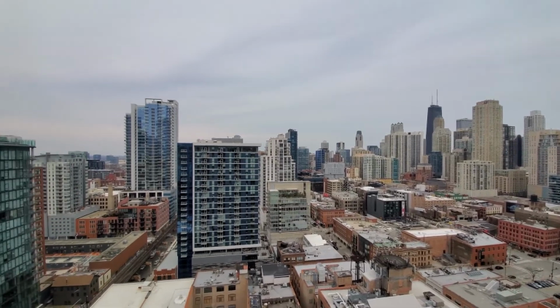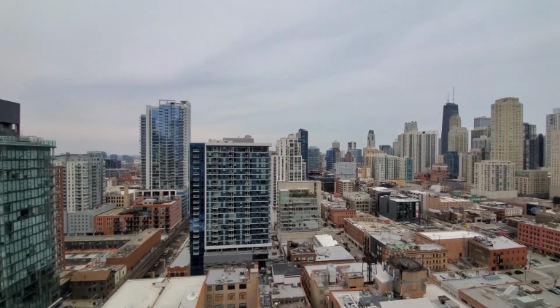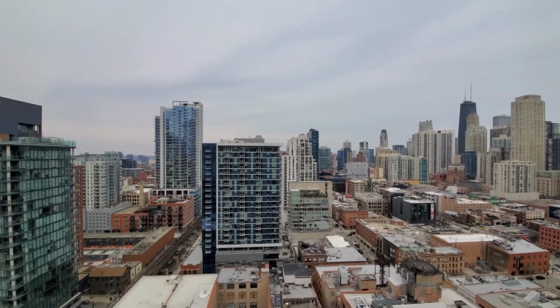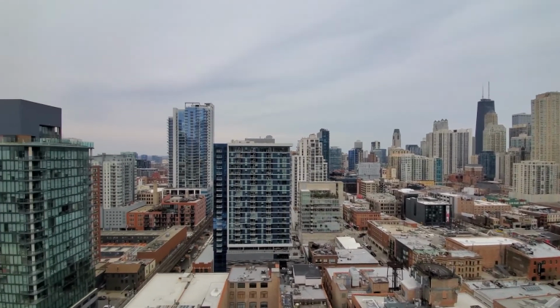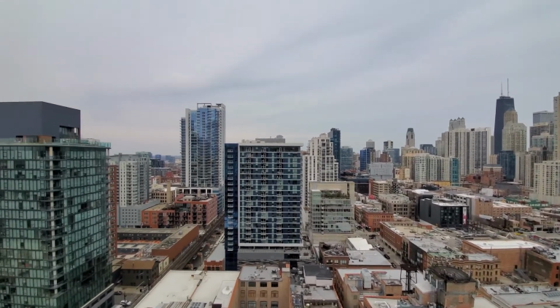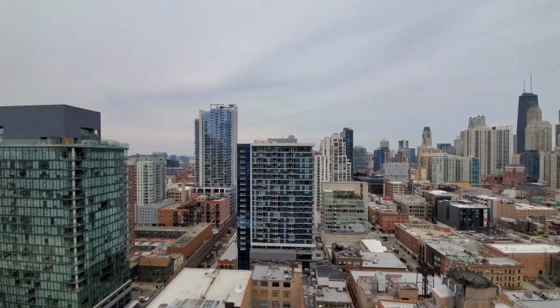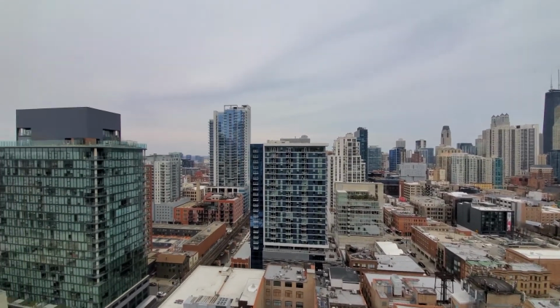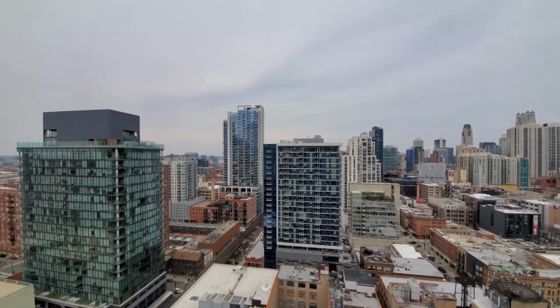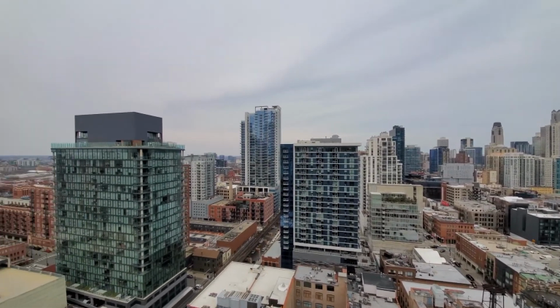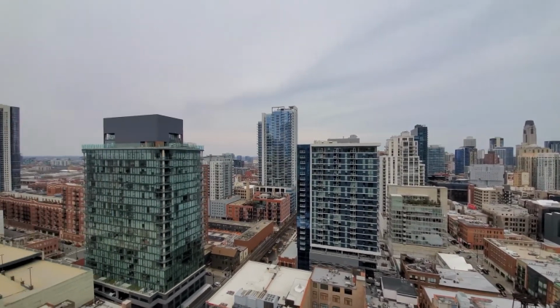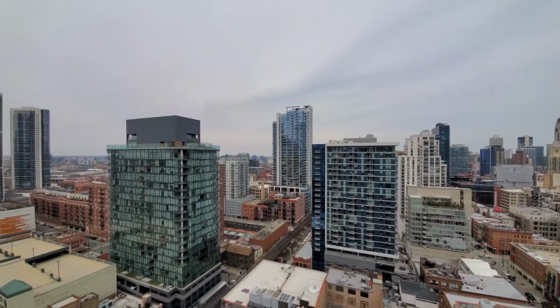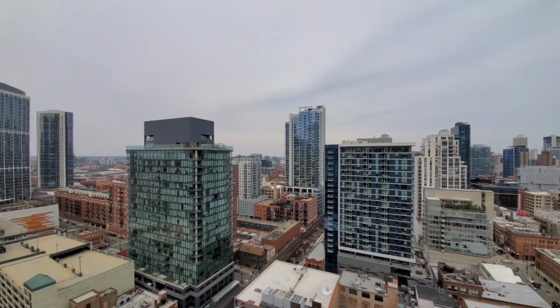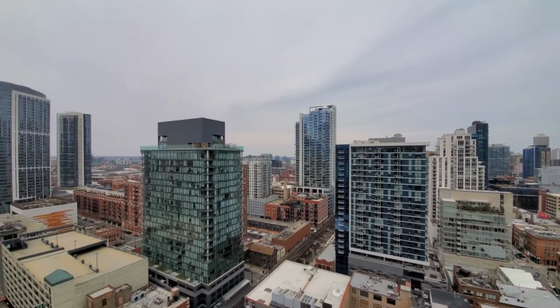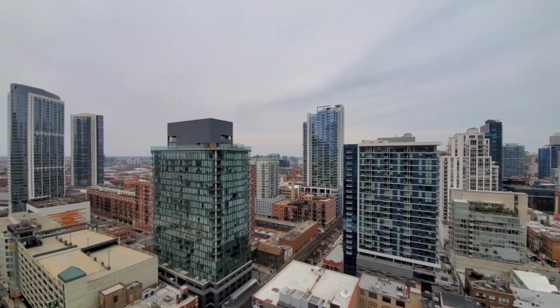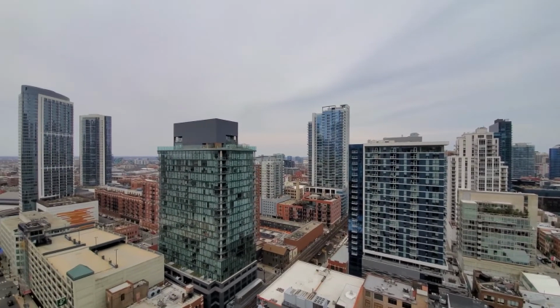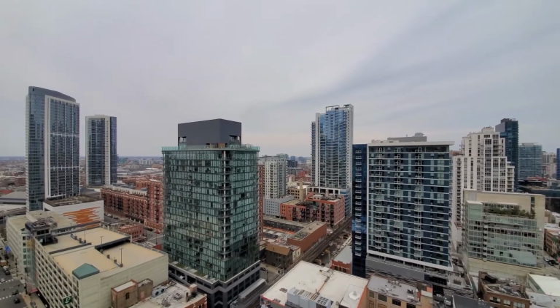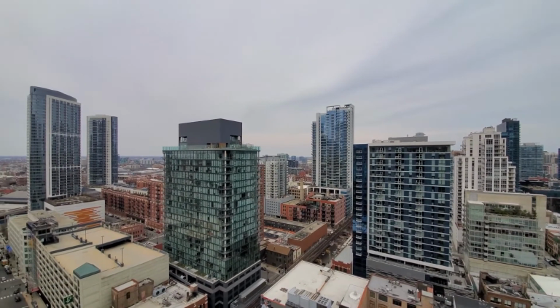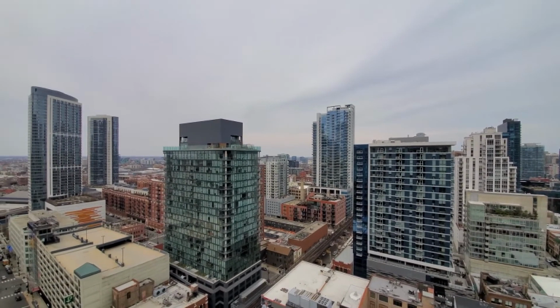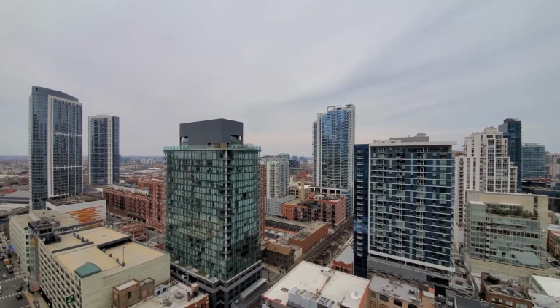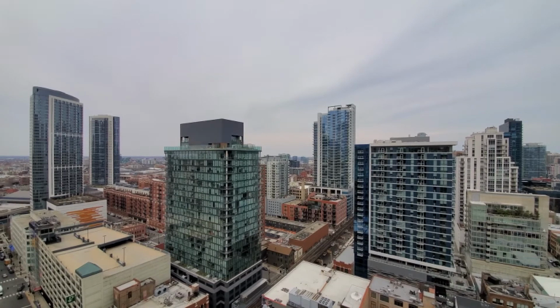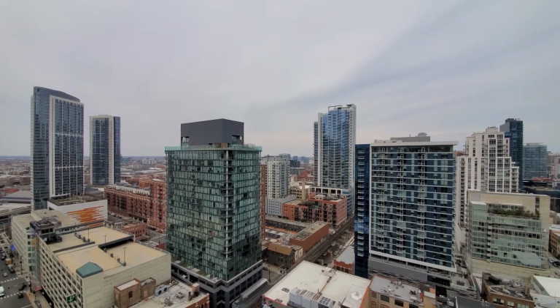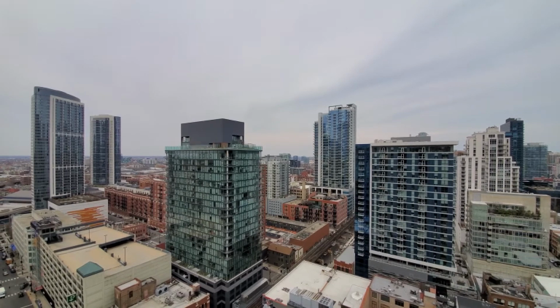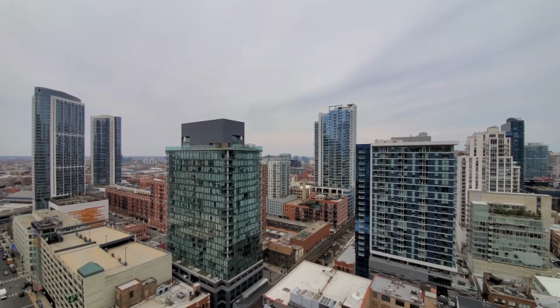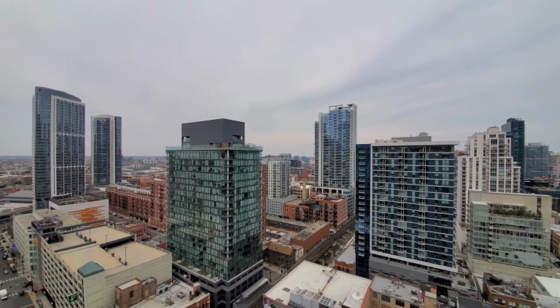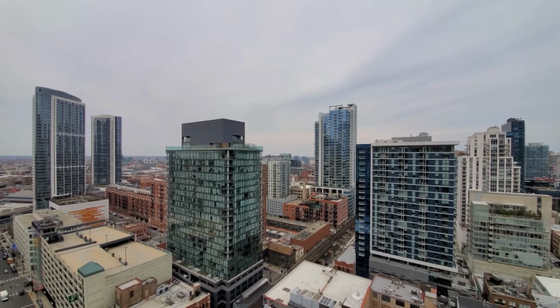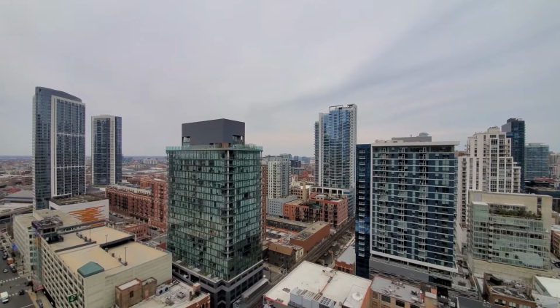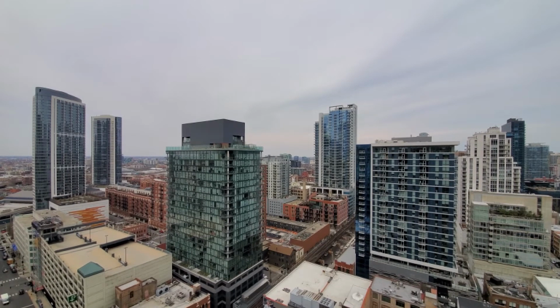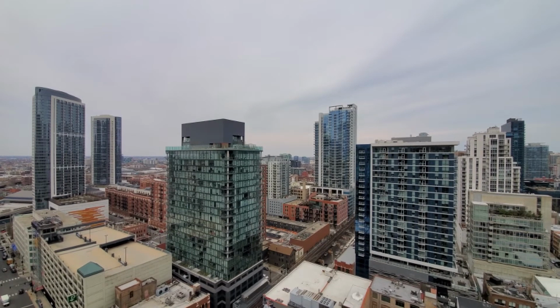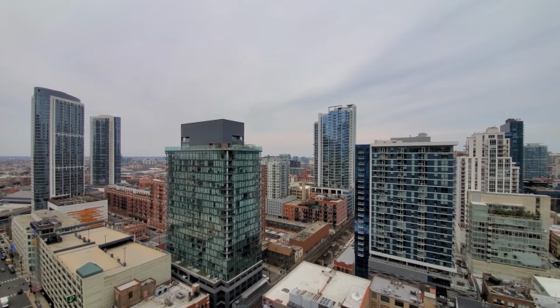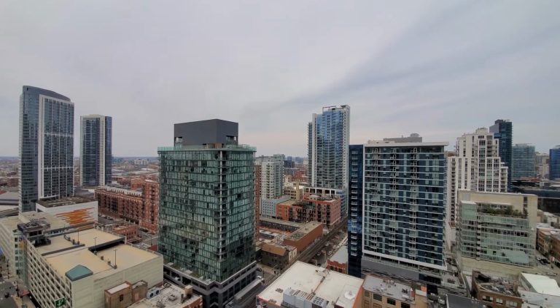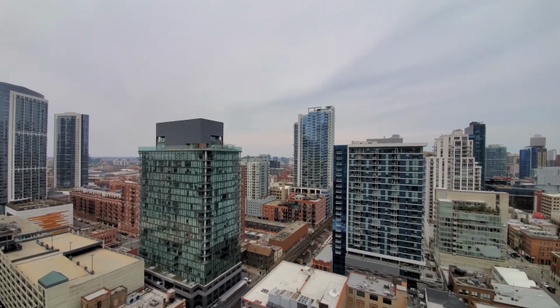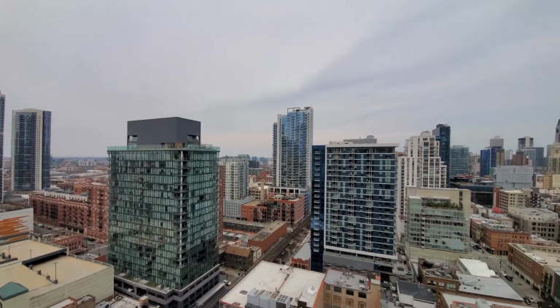It's cold and windy out here, so join me inside for a walk through Penthouse 2202.